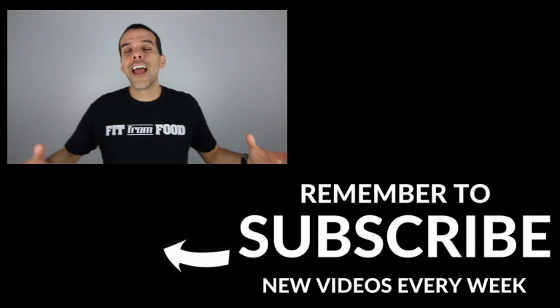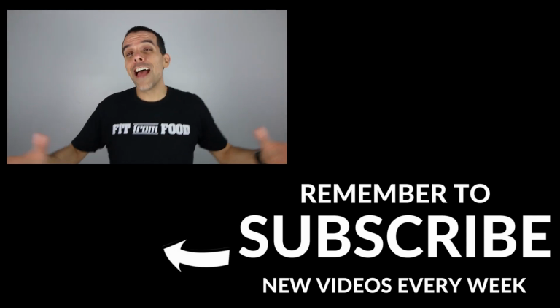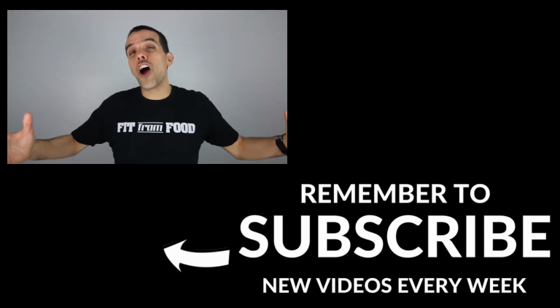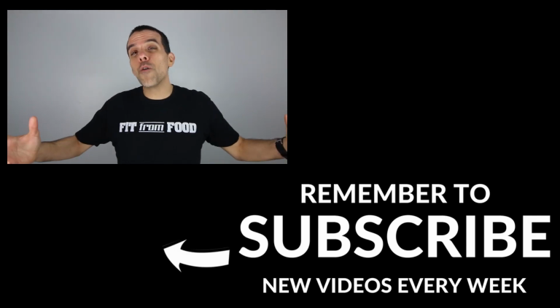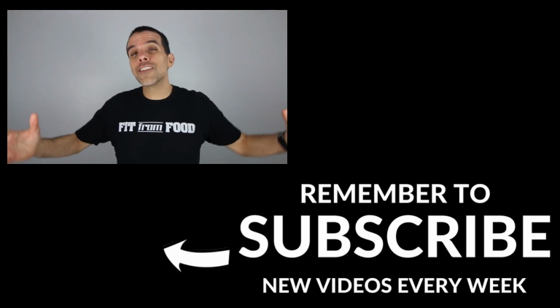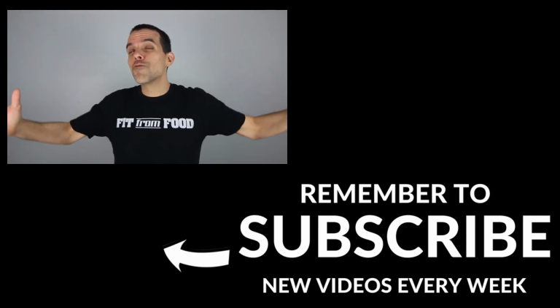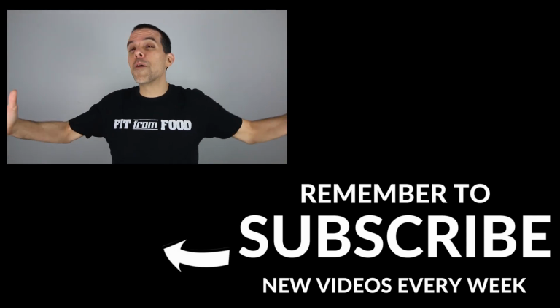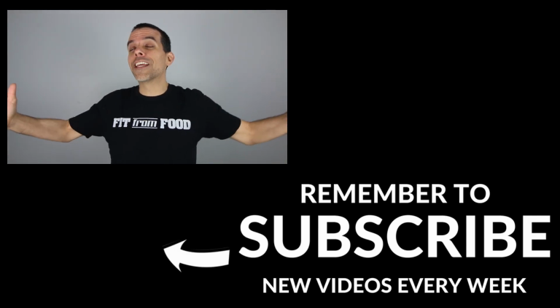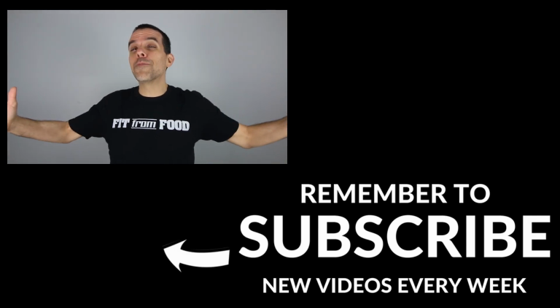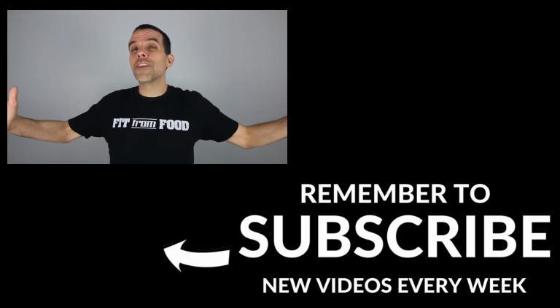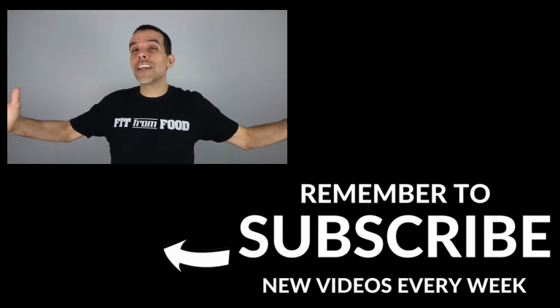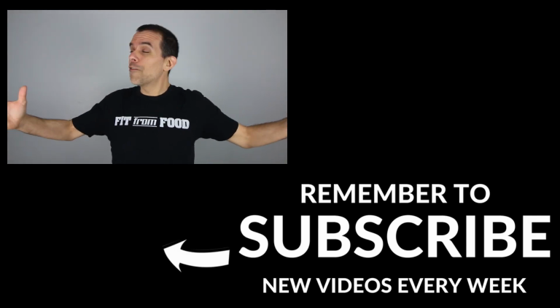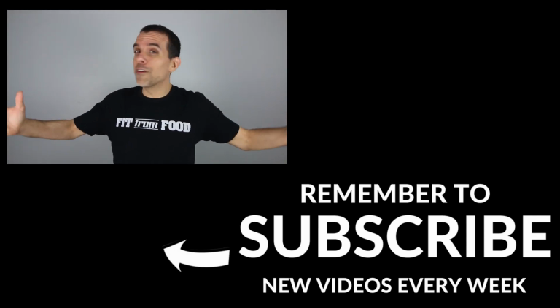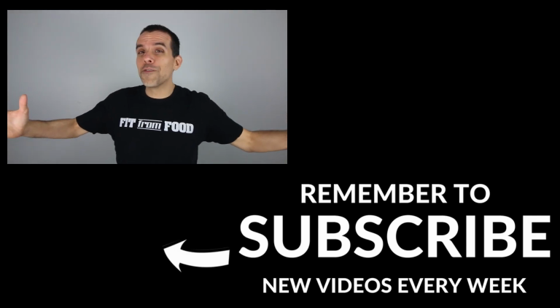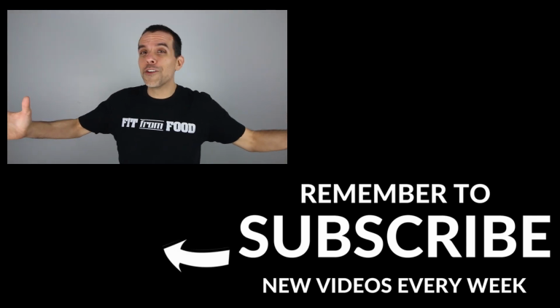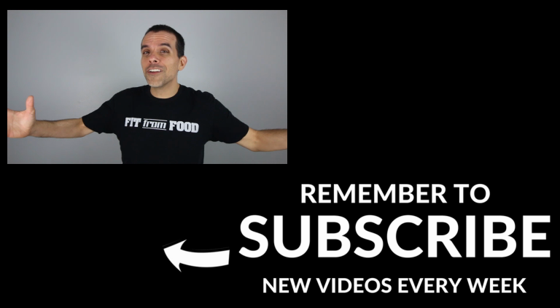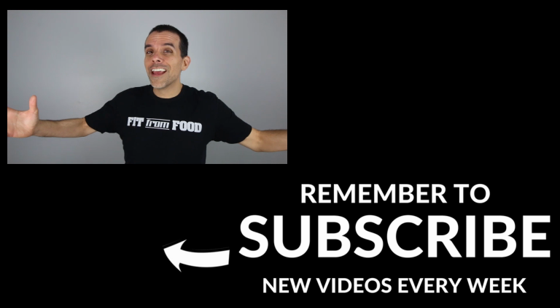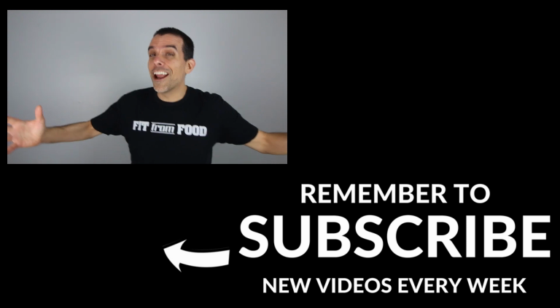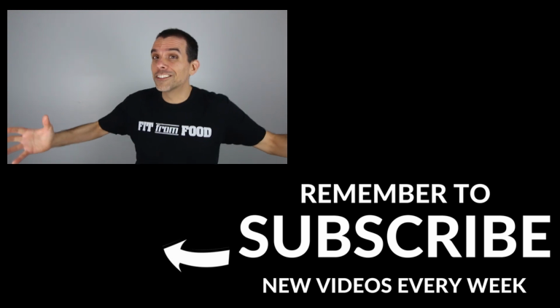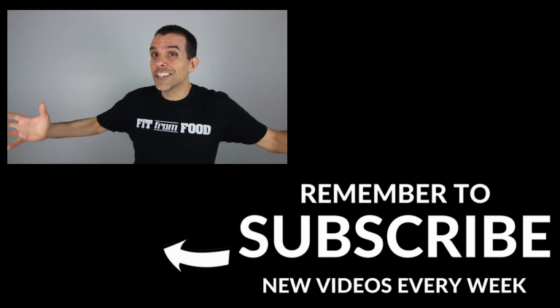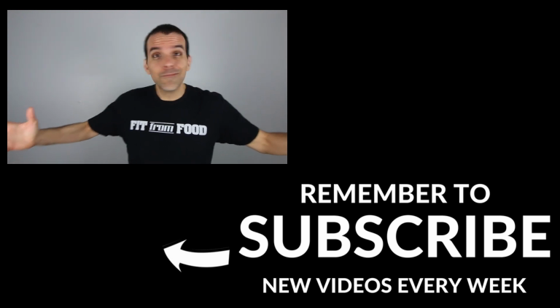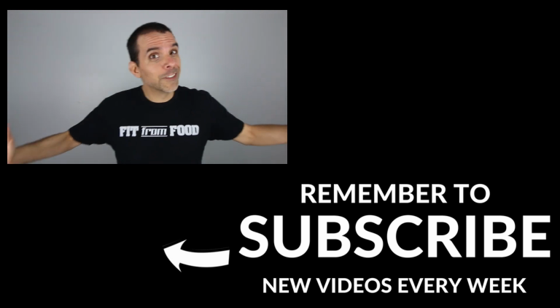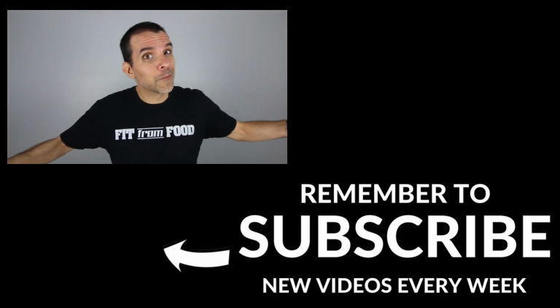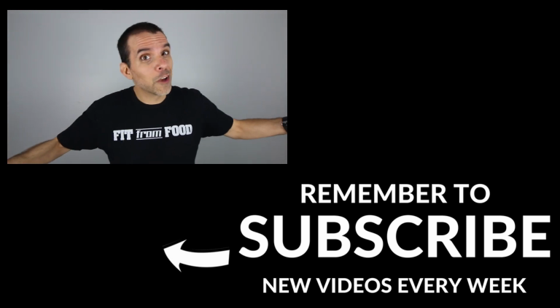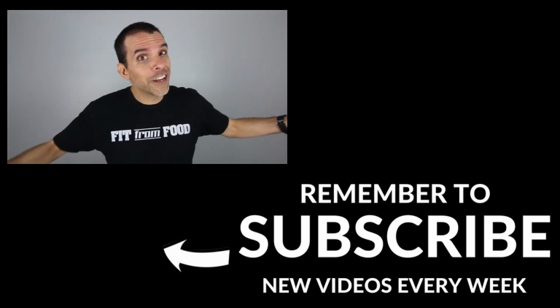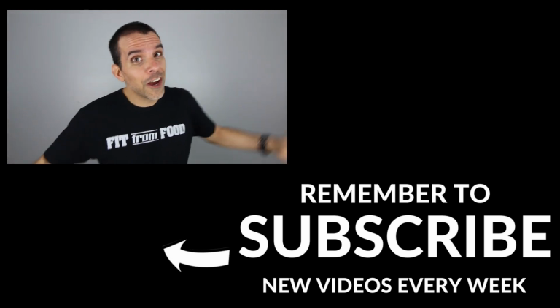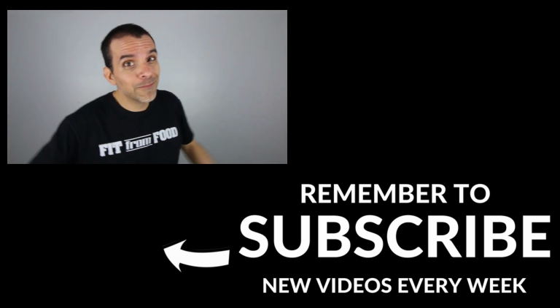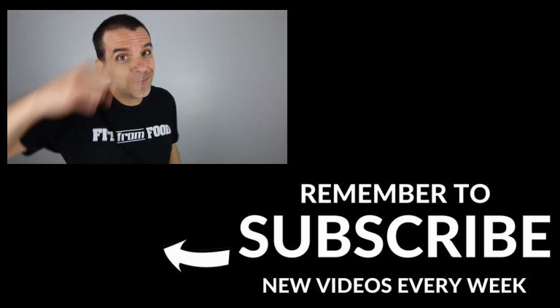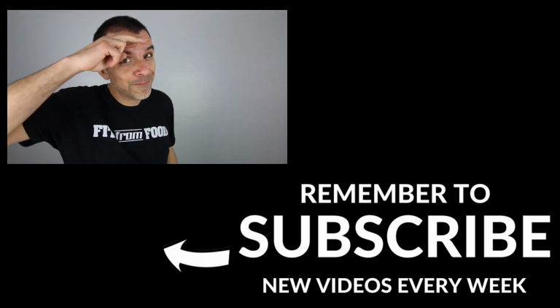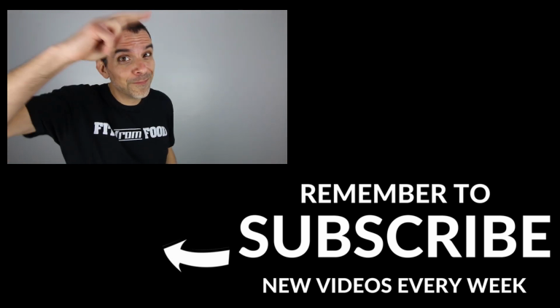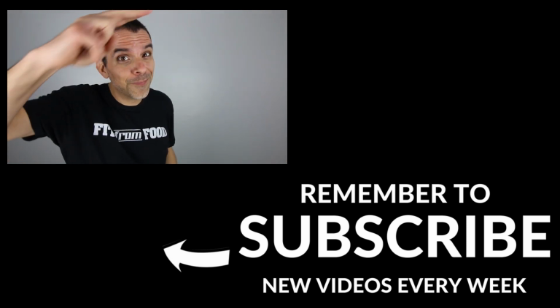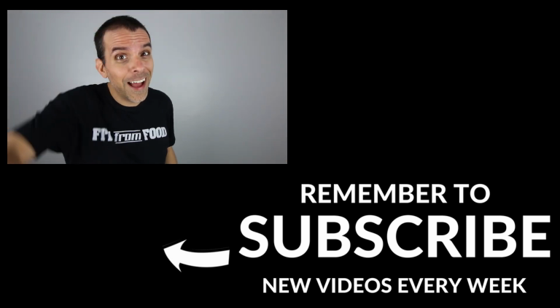As always, remember to keep living fit from food, and I'll see you in tomorrow's video. Bye!